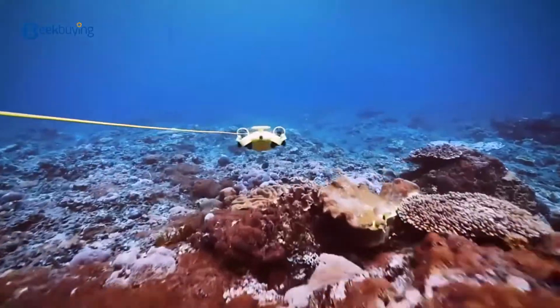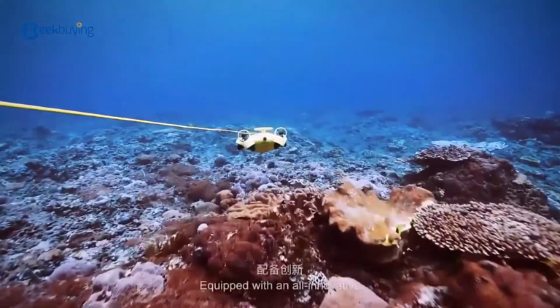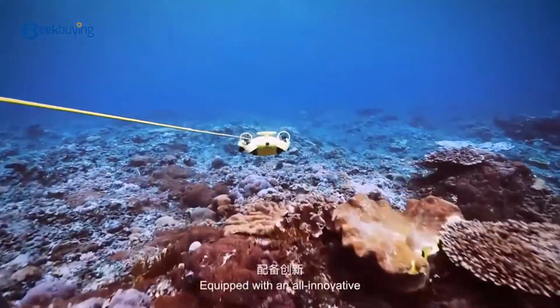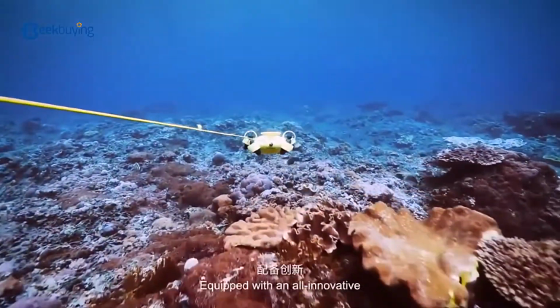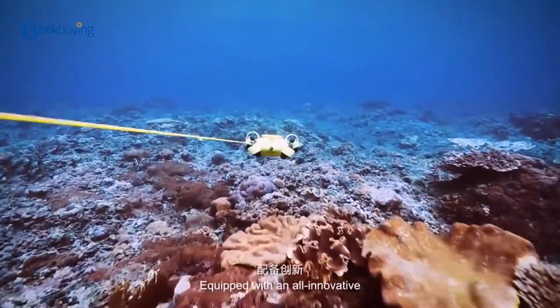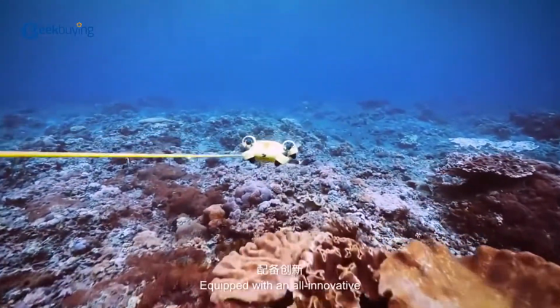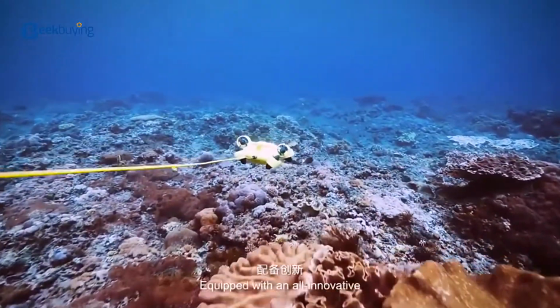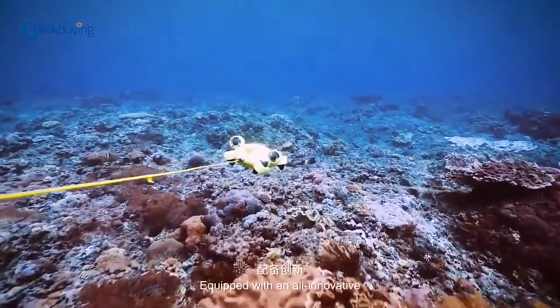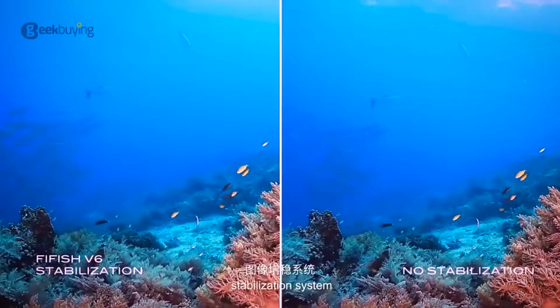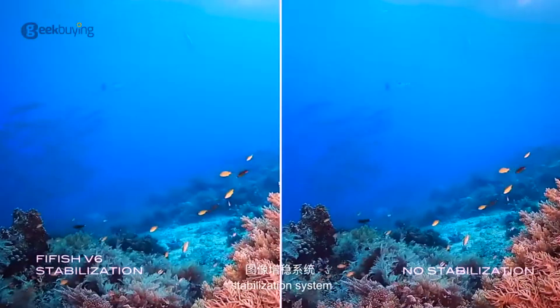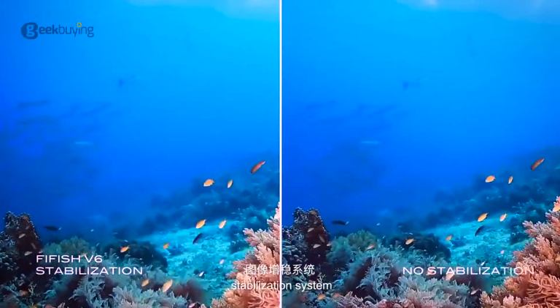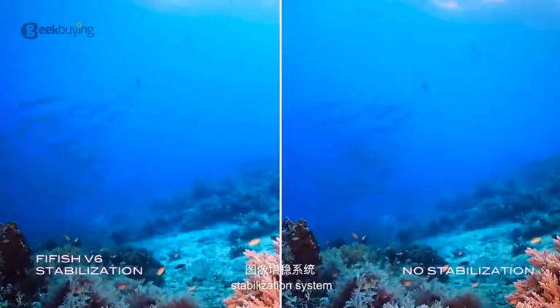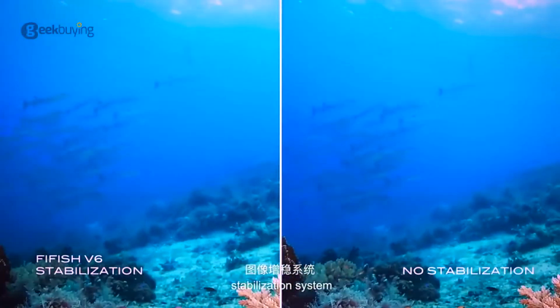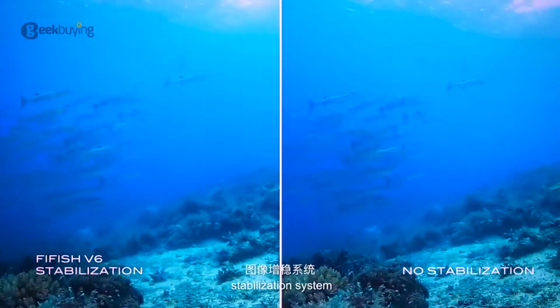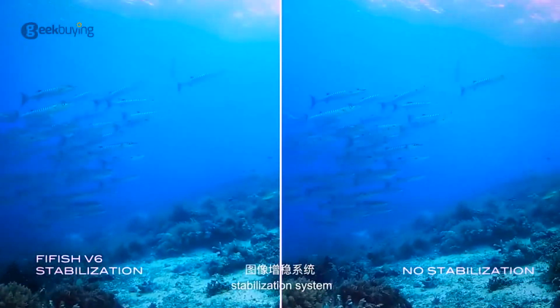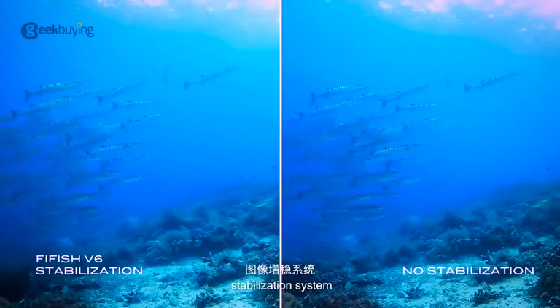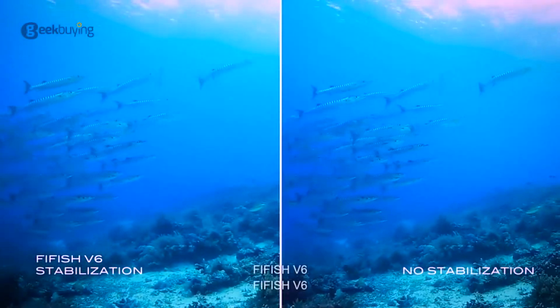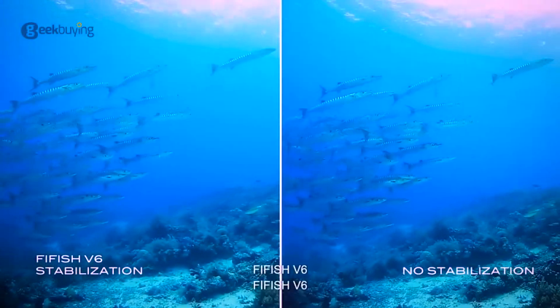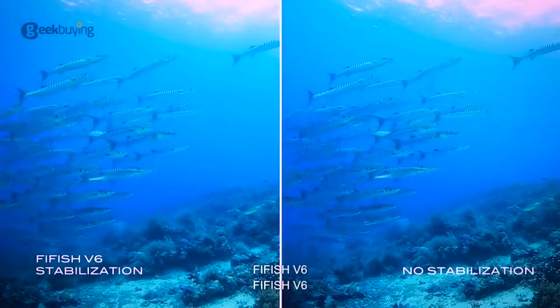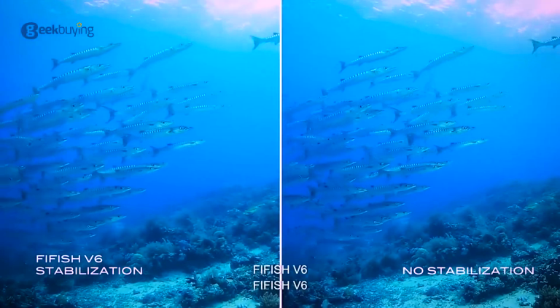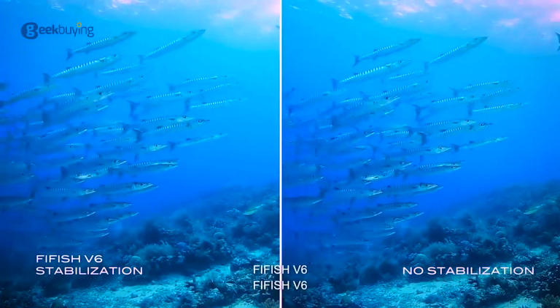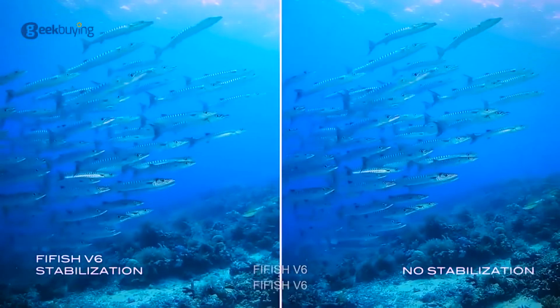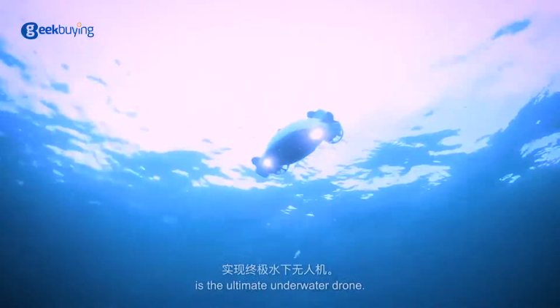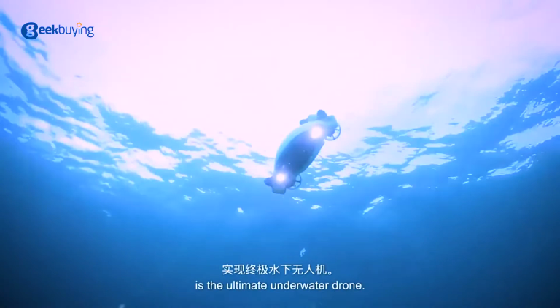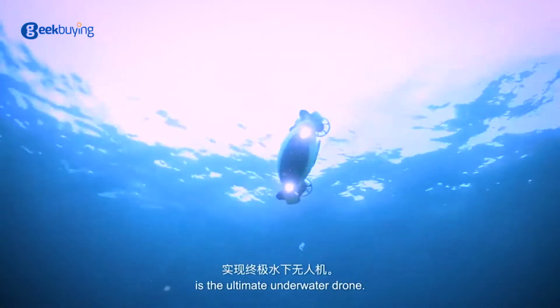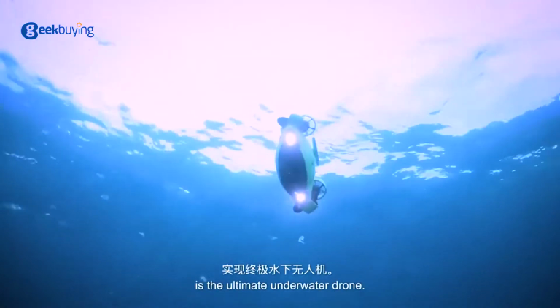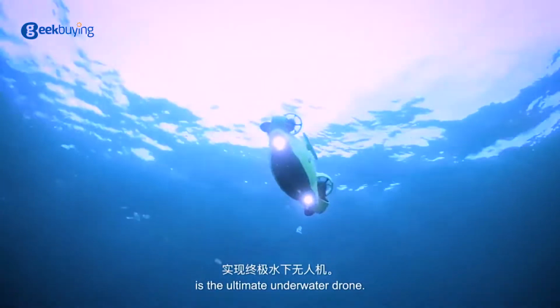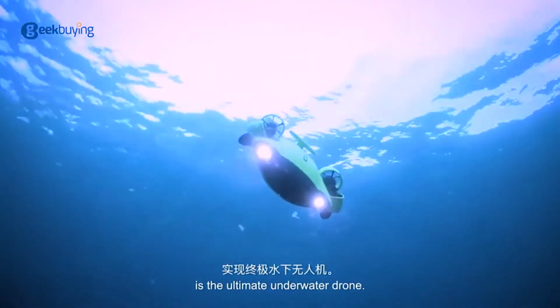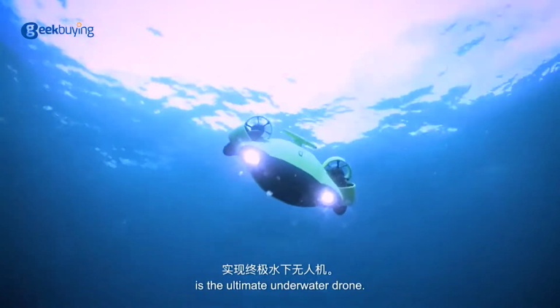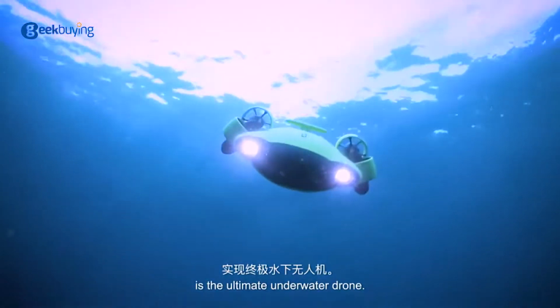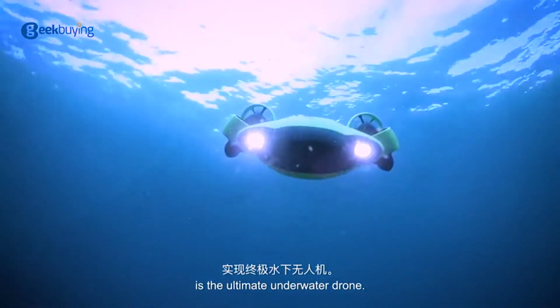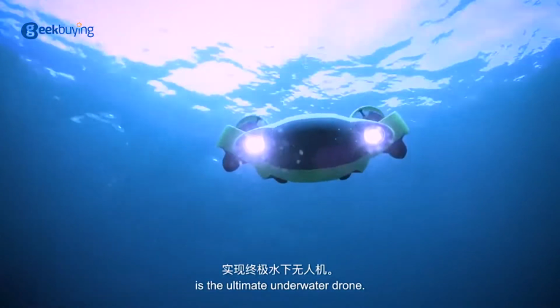Equipped with an all-new innovative stabilization system, FiveFish V6 is the ultimate underwater drone.